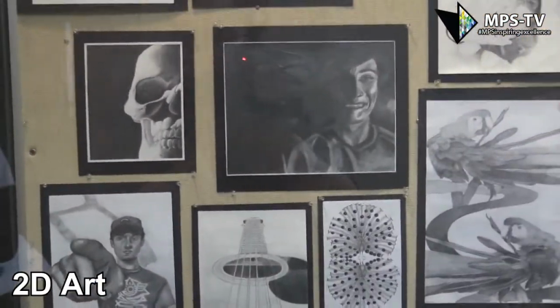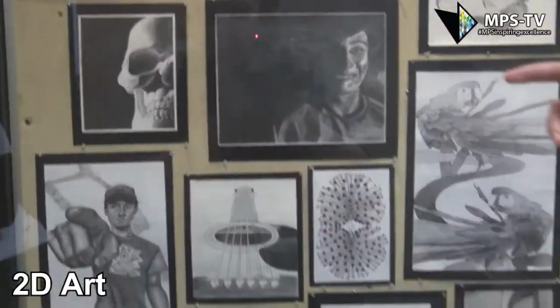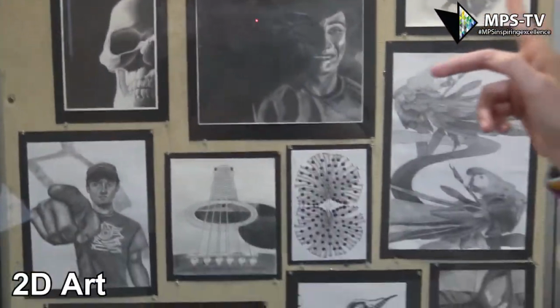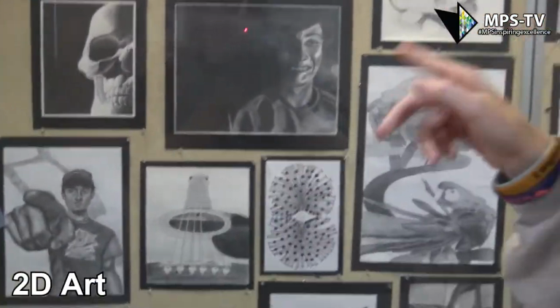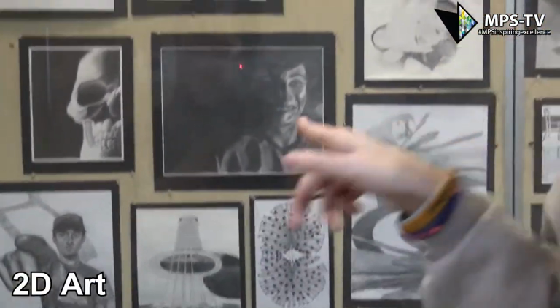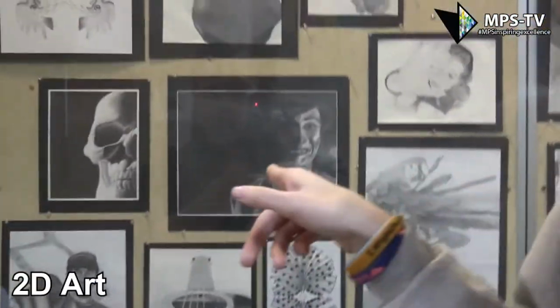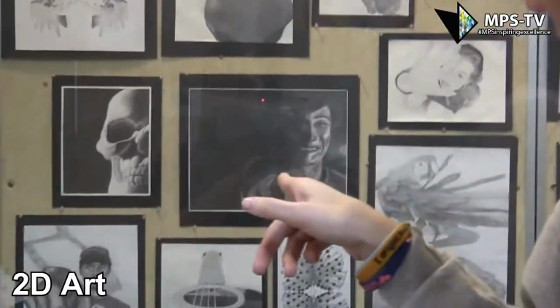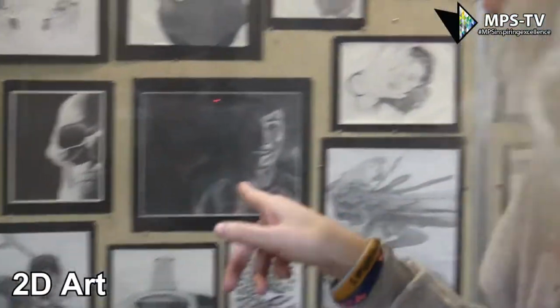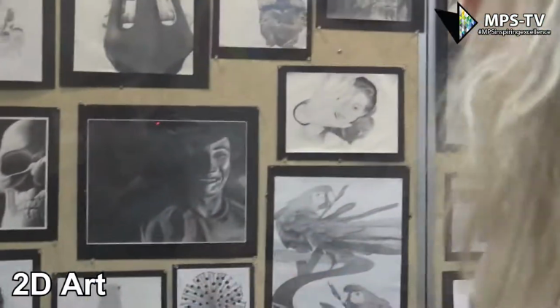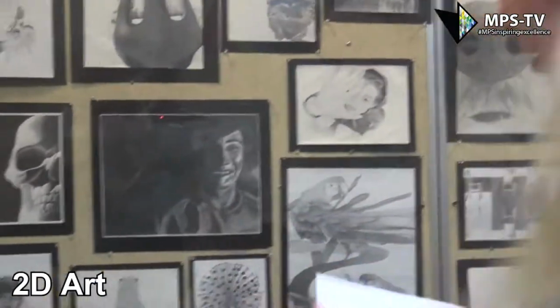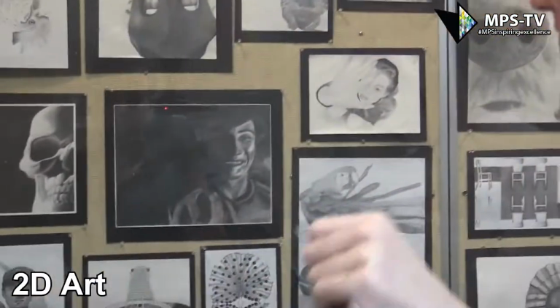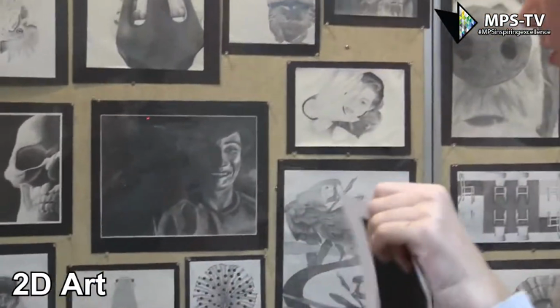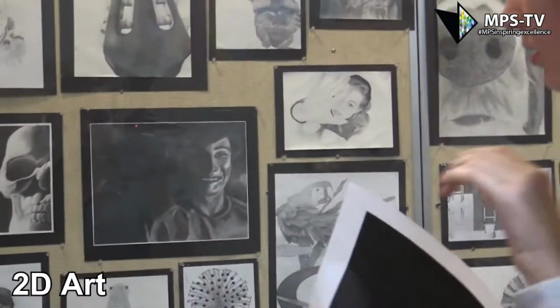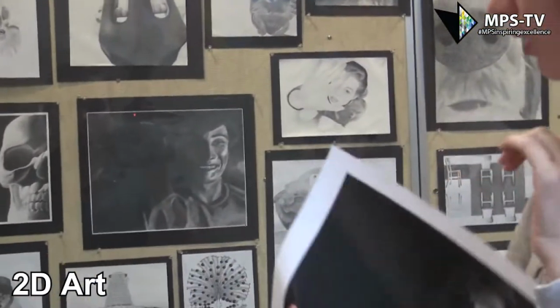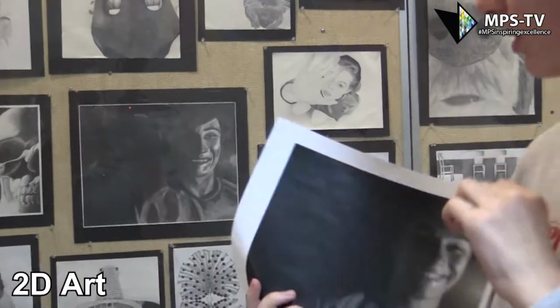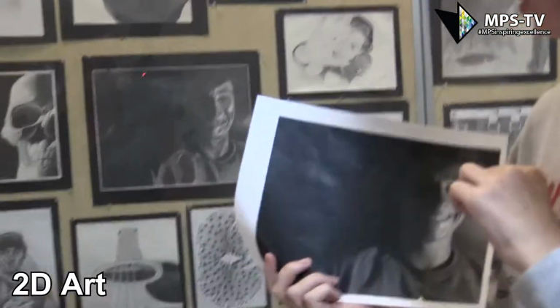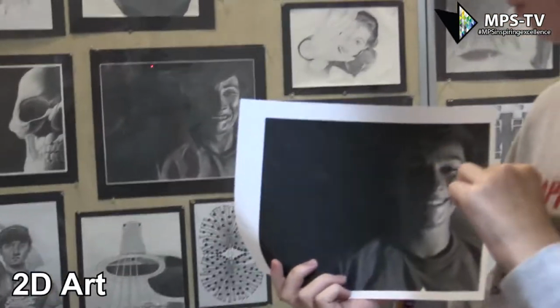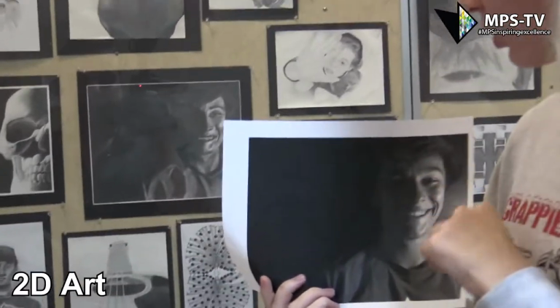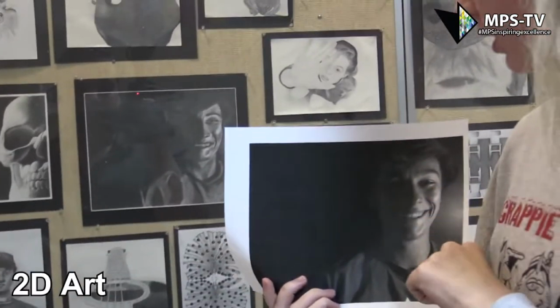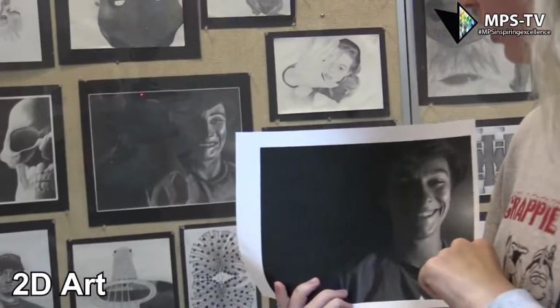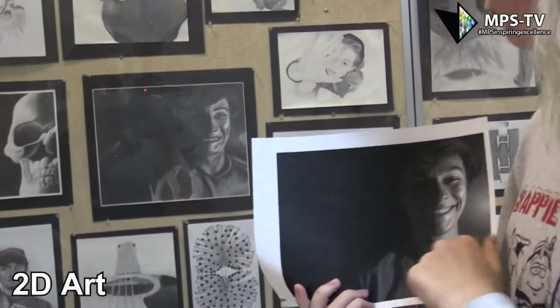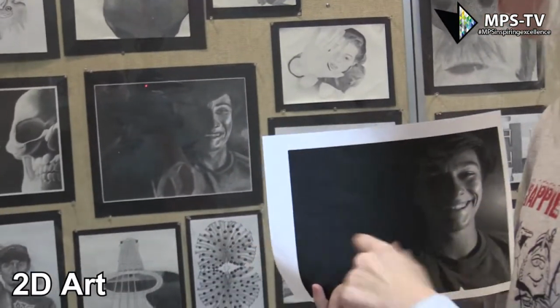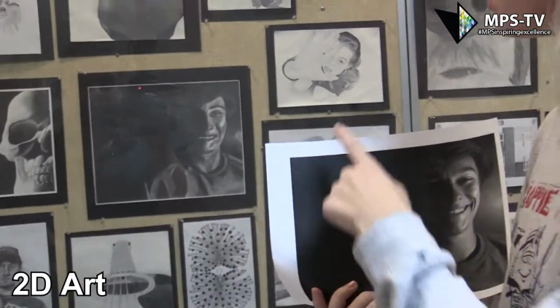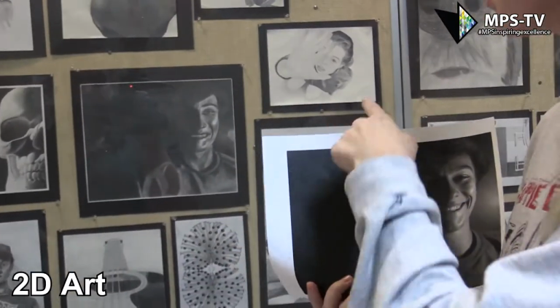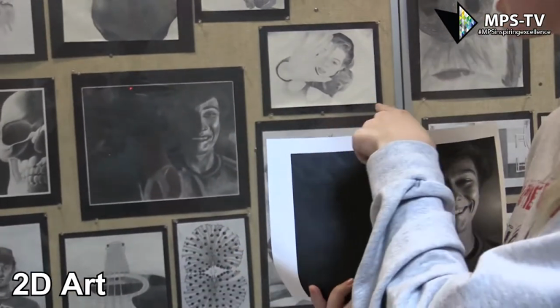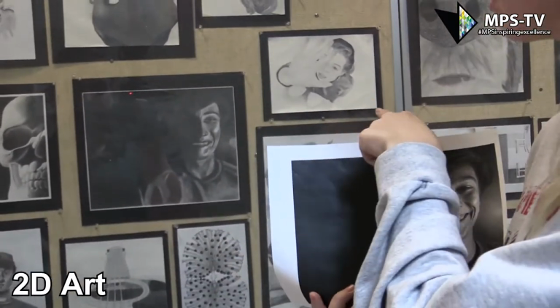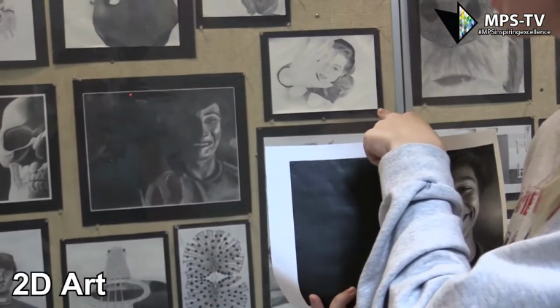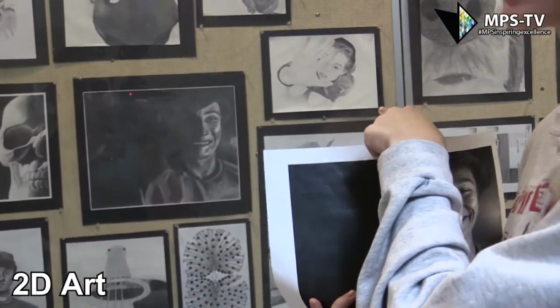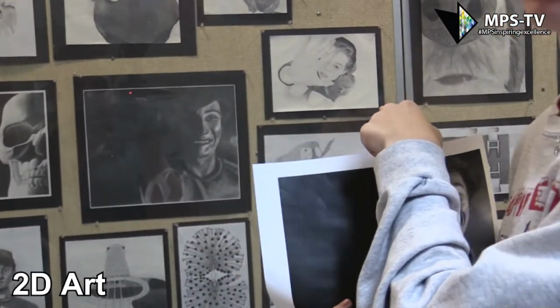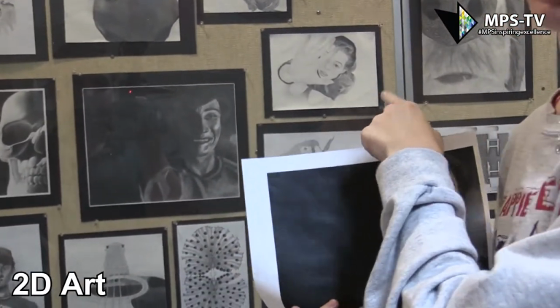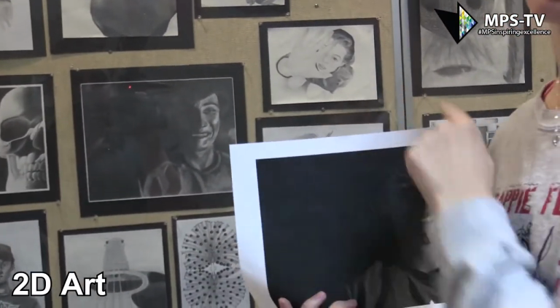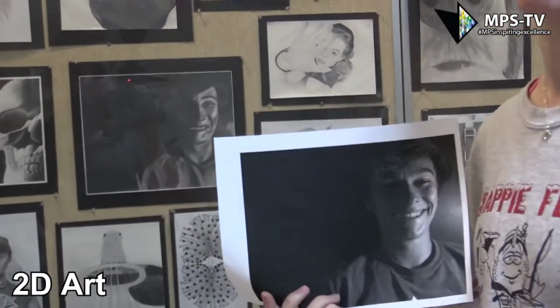And this one — you can see this is the original image, and then I drew that myself by hand.